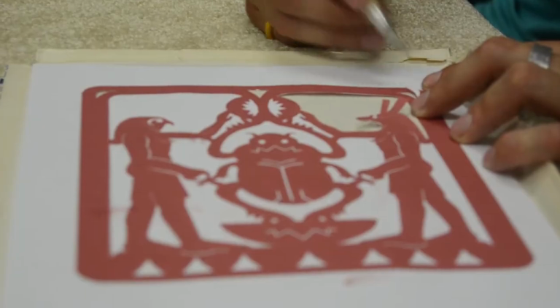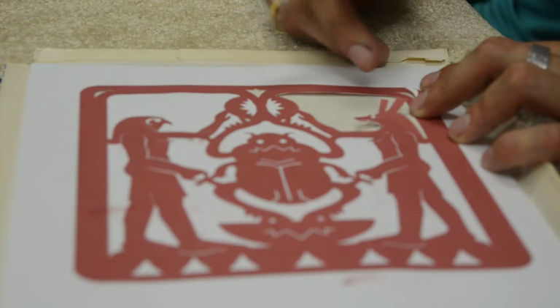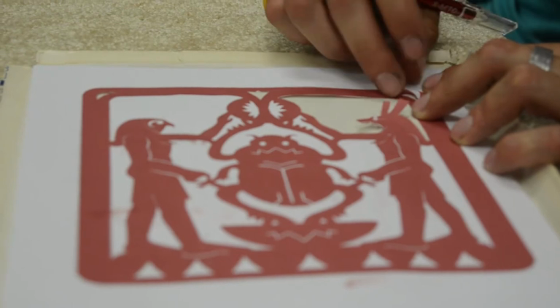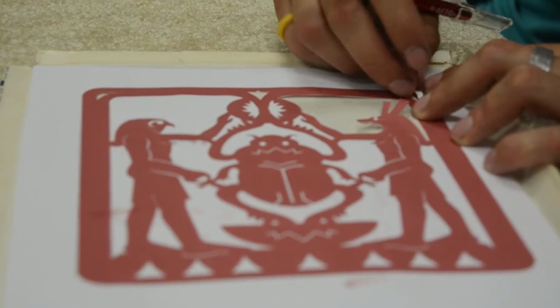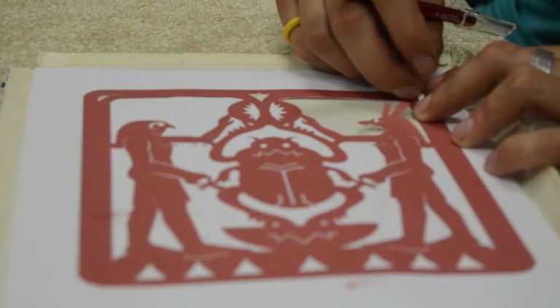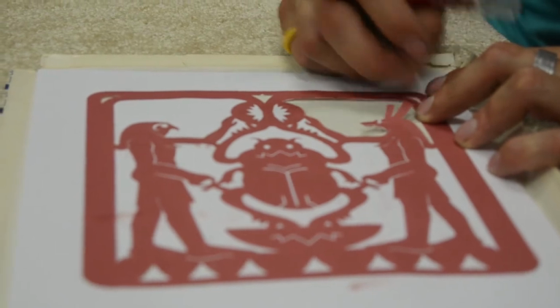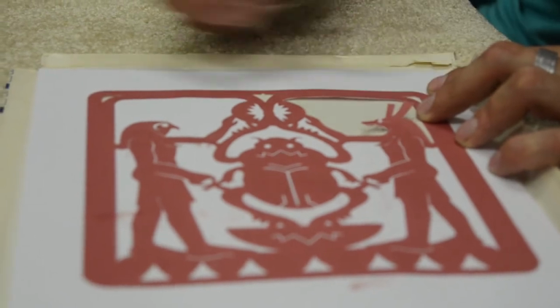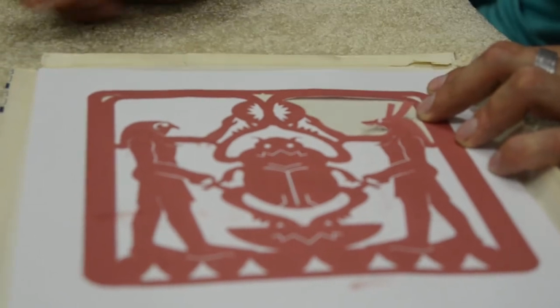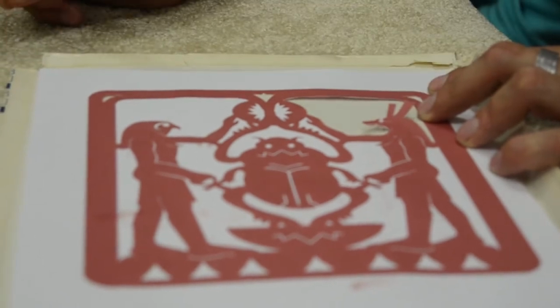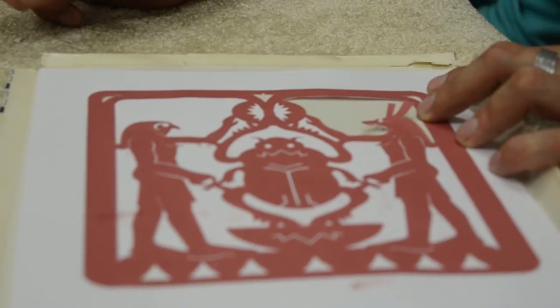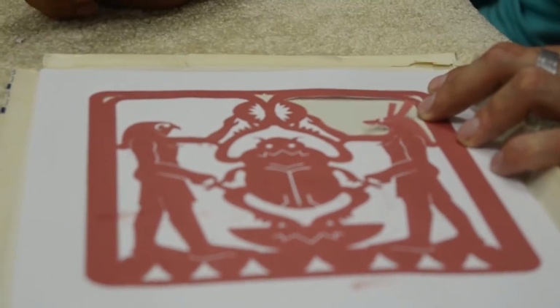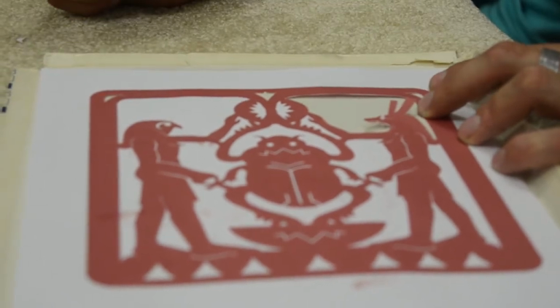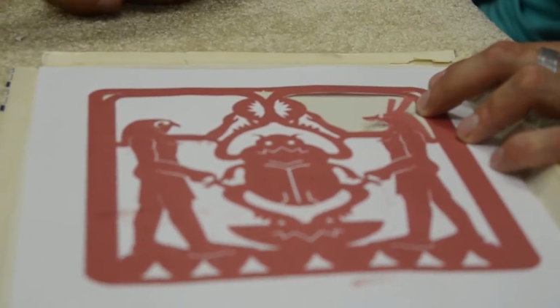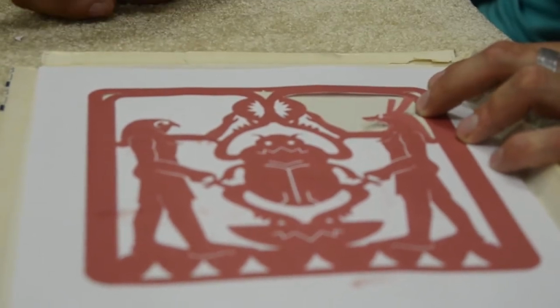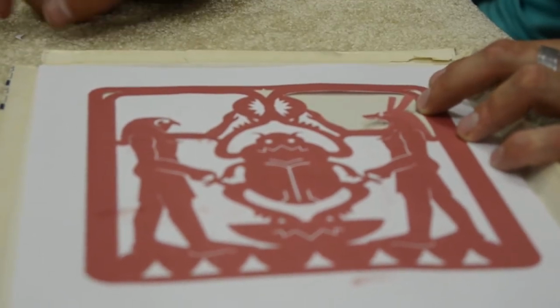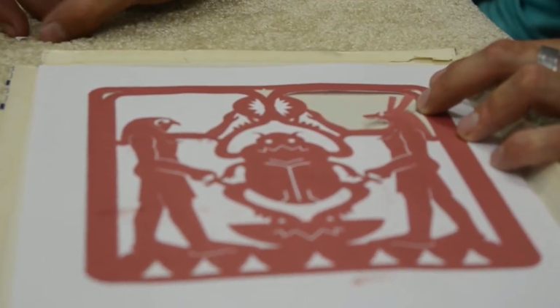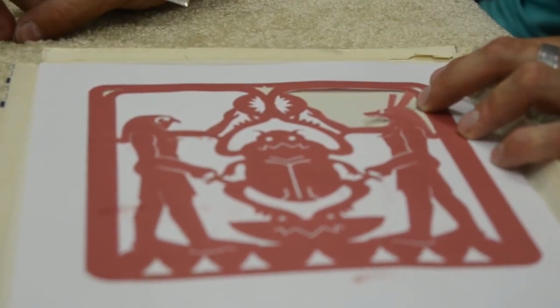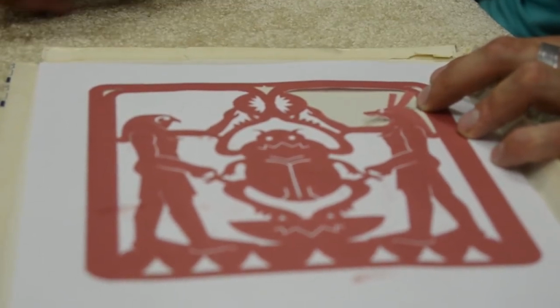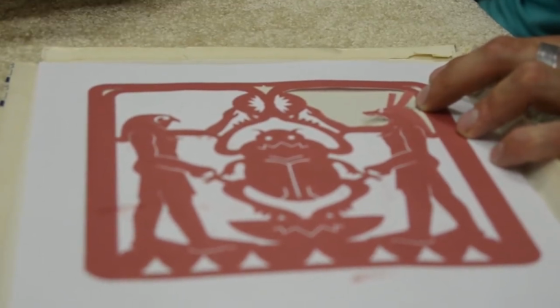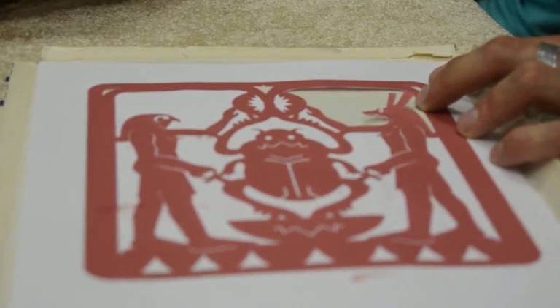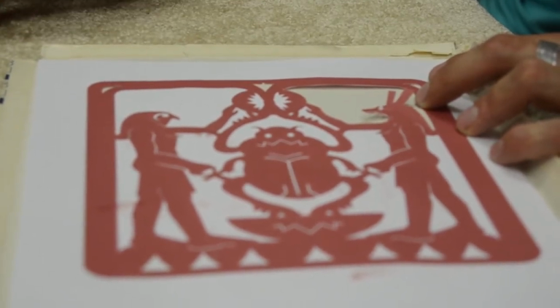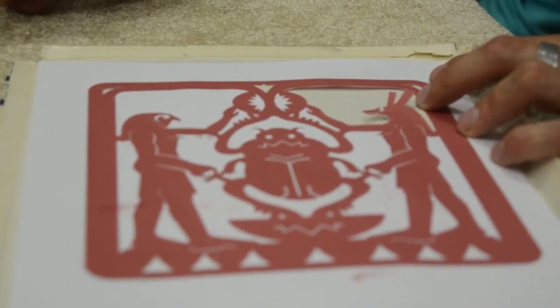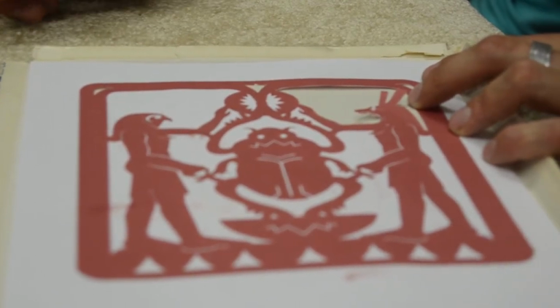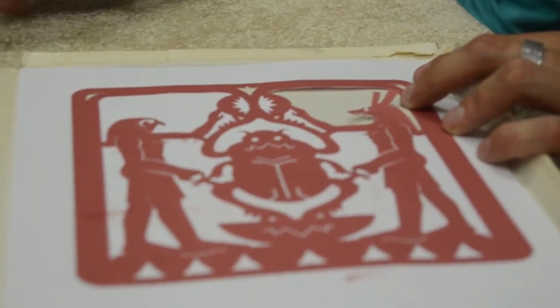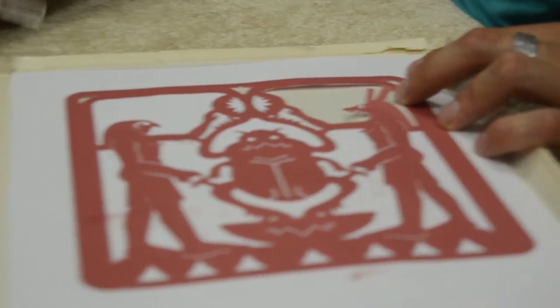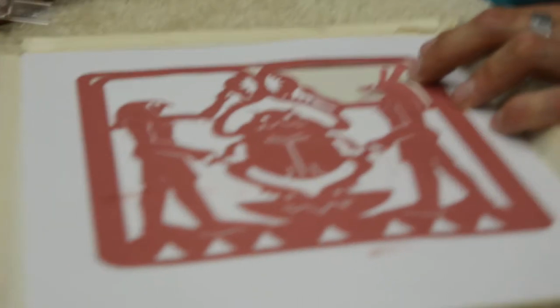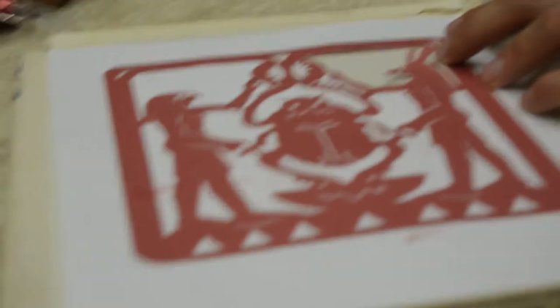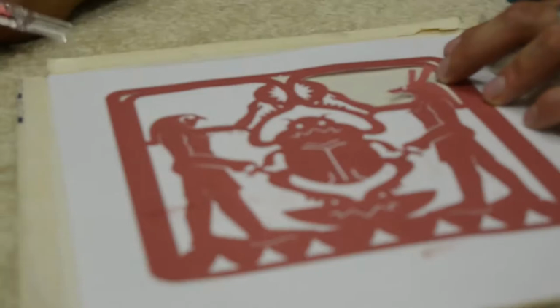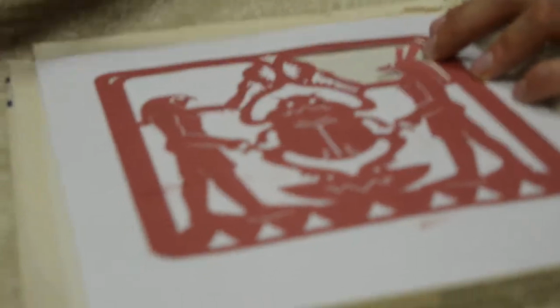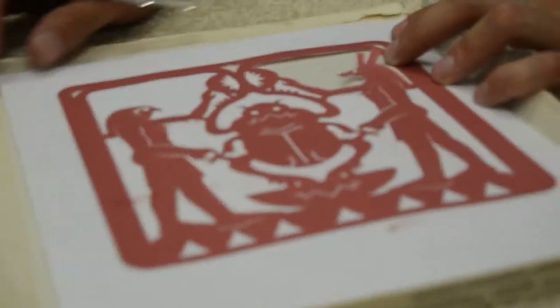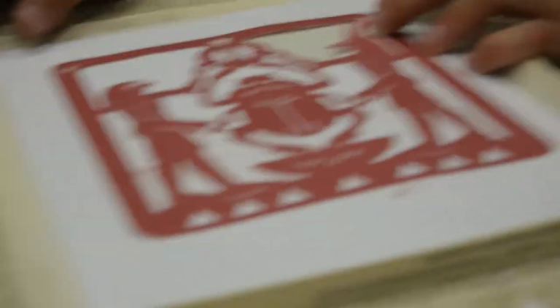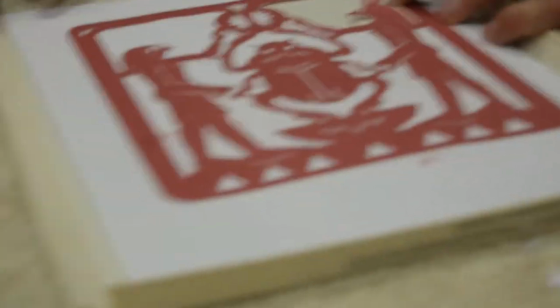By joining this club, students are not only learning about the art of Egyptian culture but also how to make it.